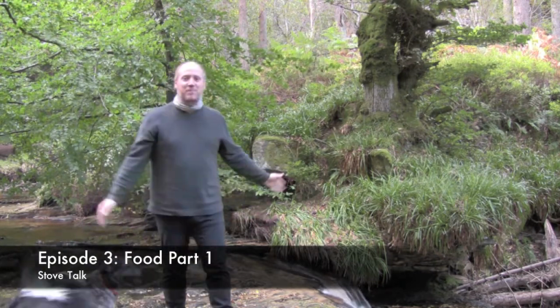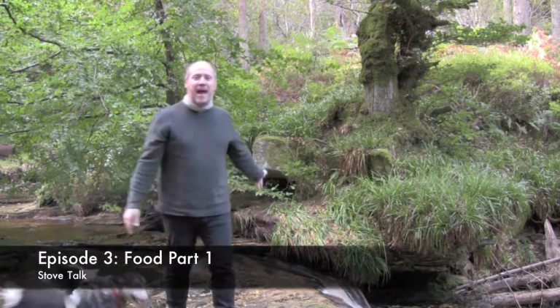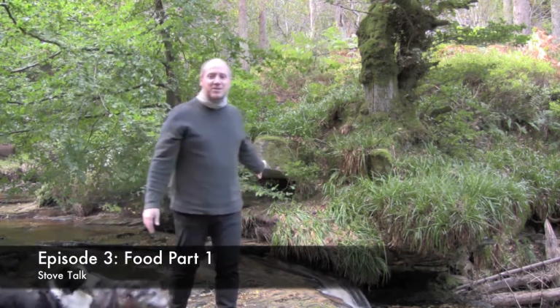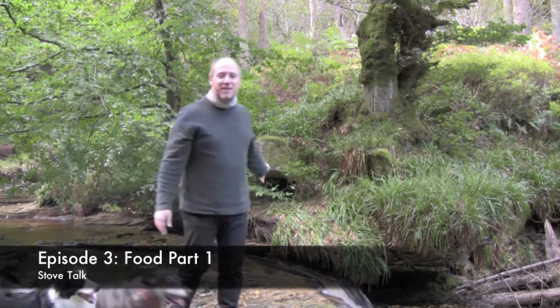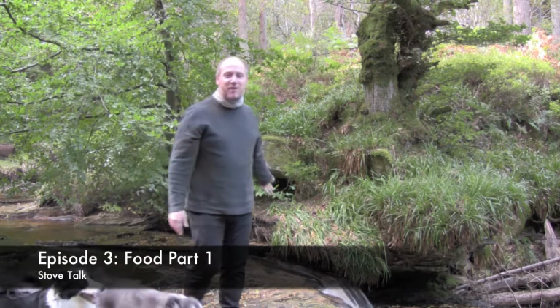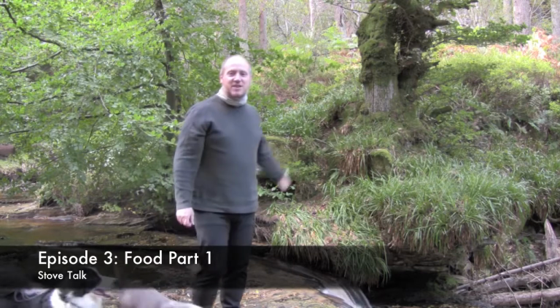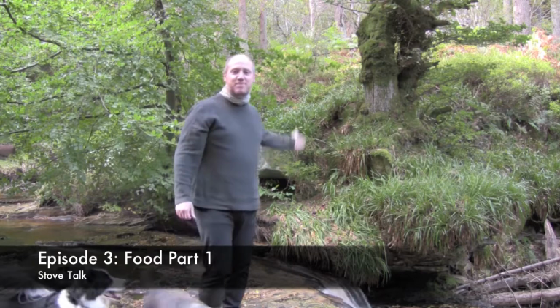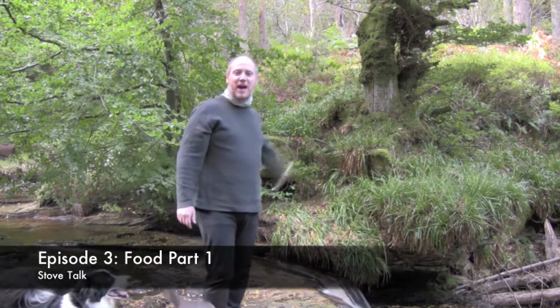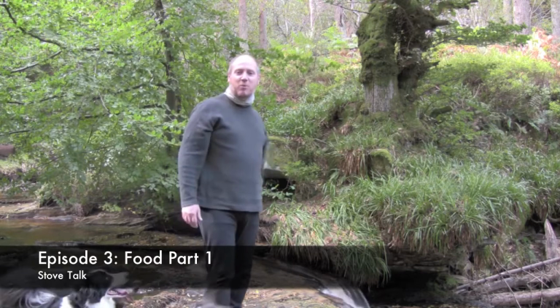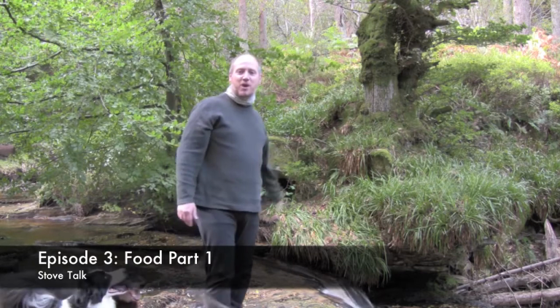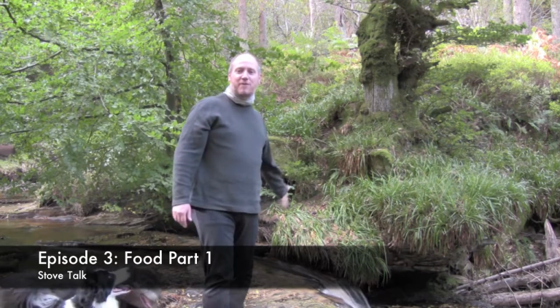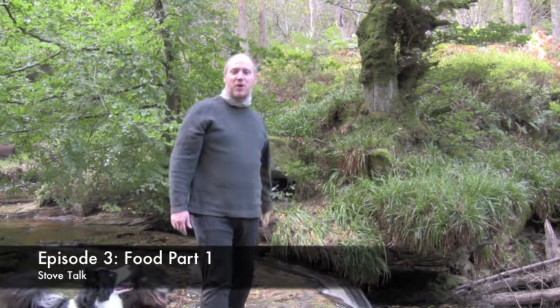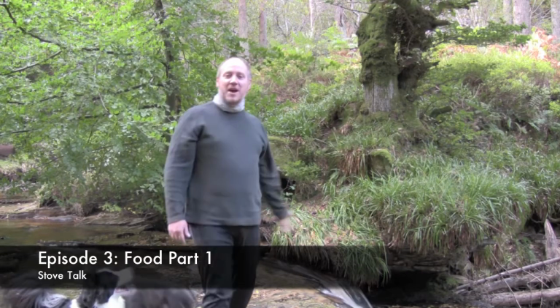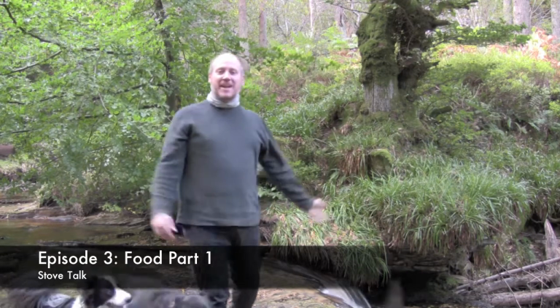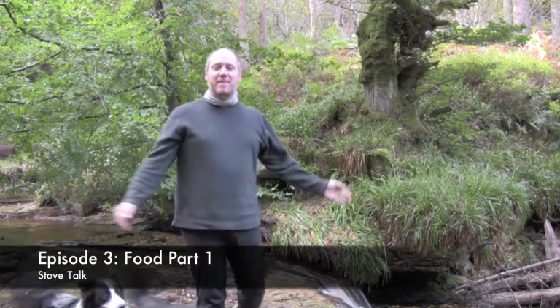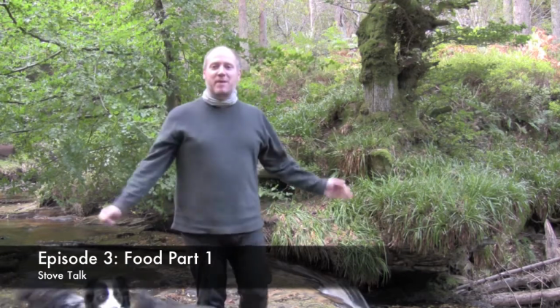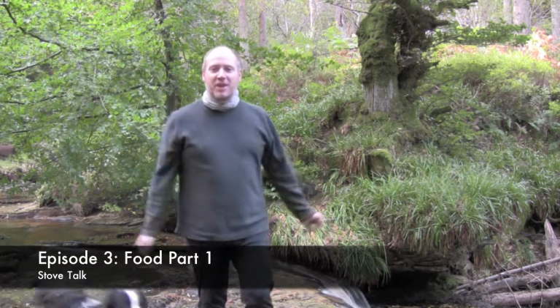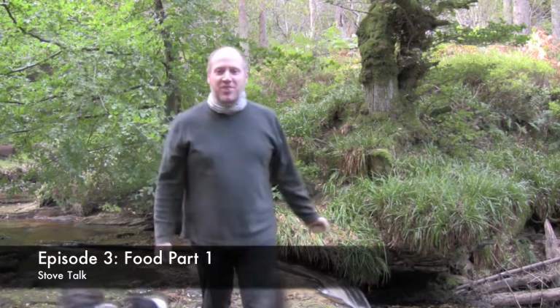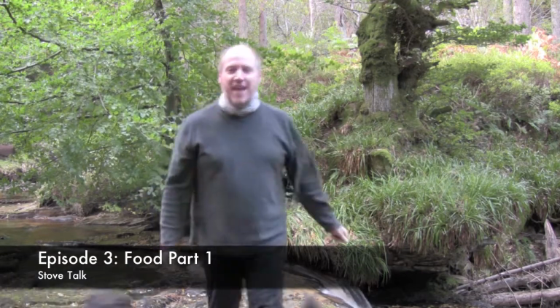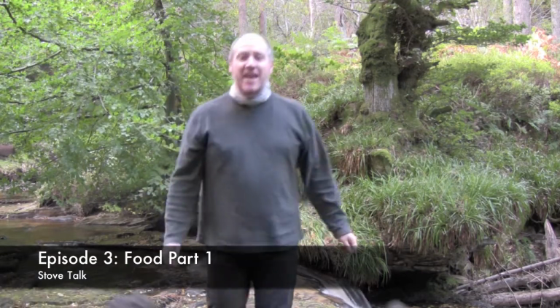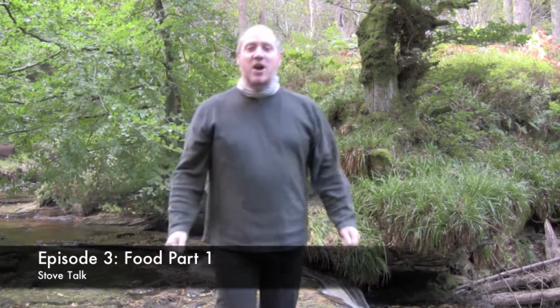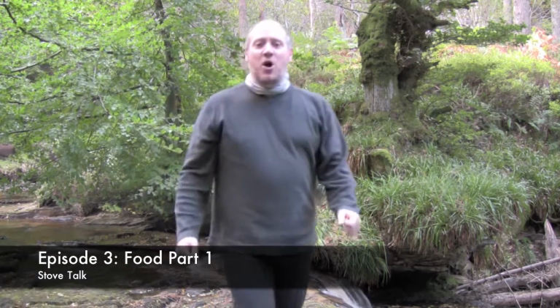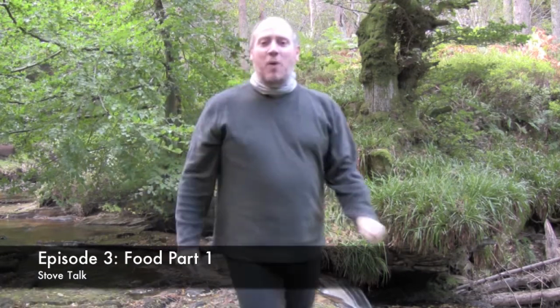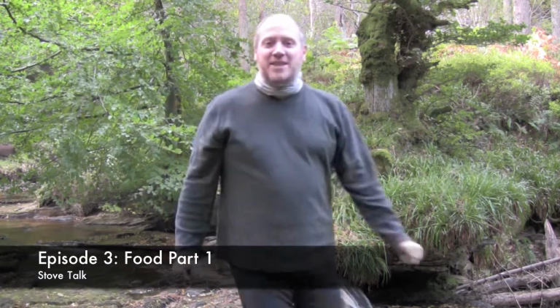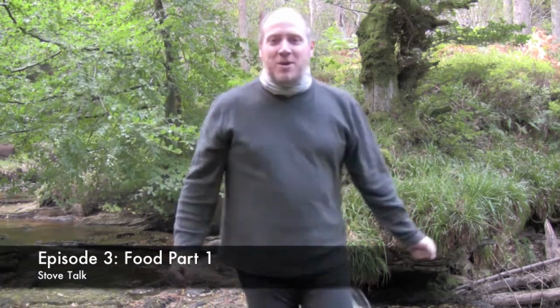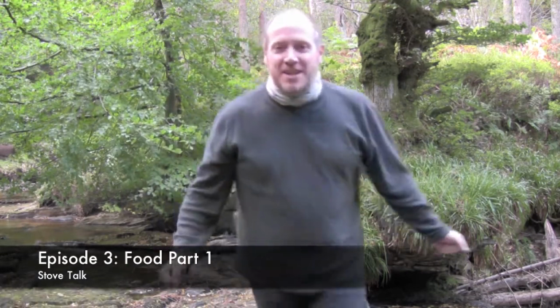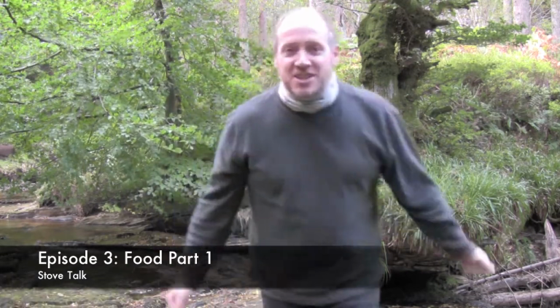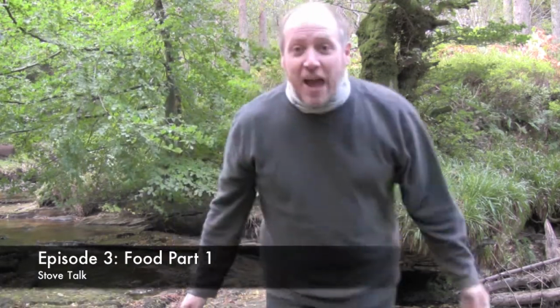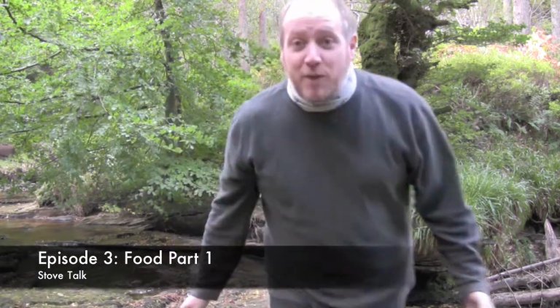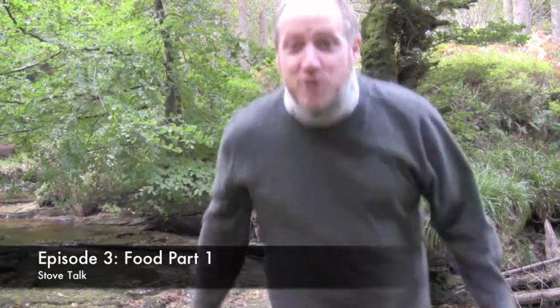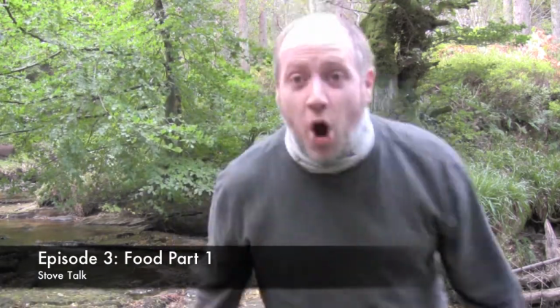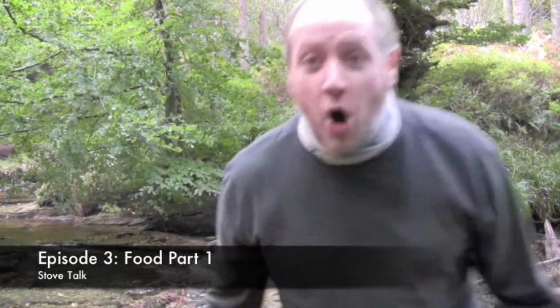We're at Hammersley Forest, fire waterfall. We're doing a stove talk.